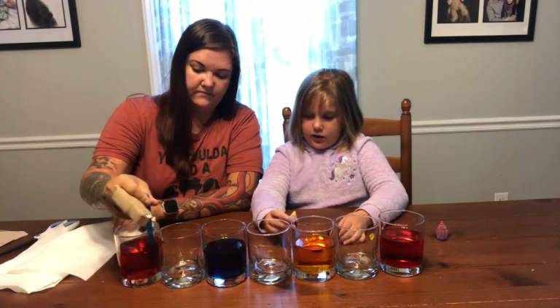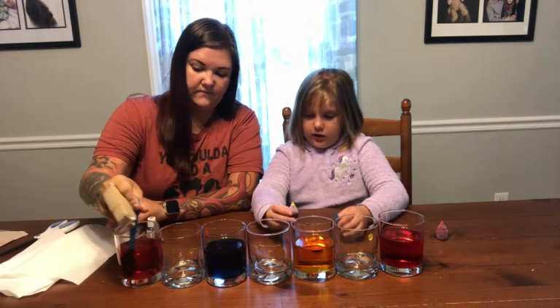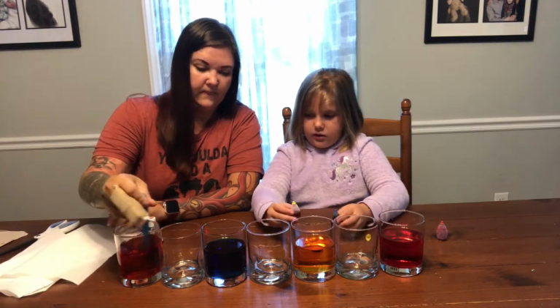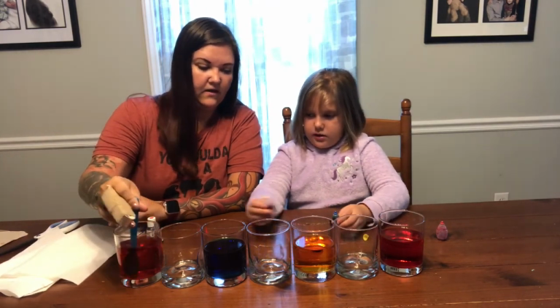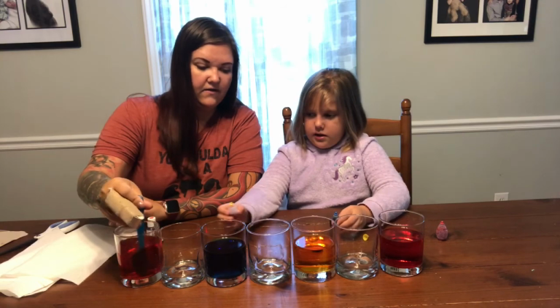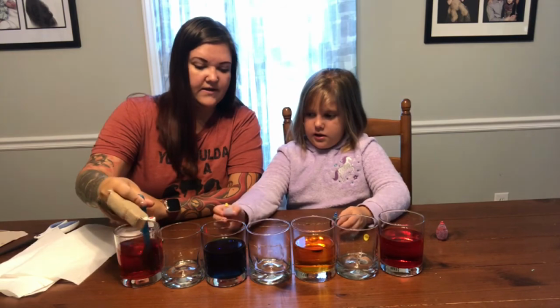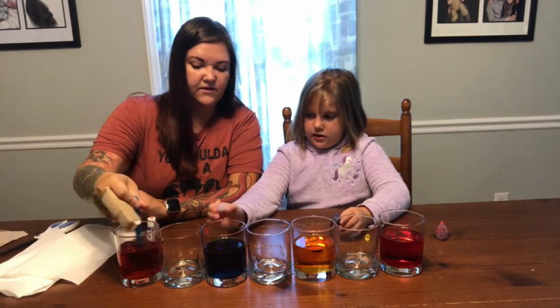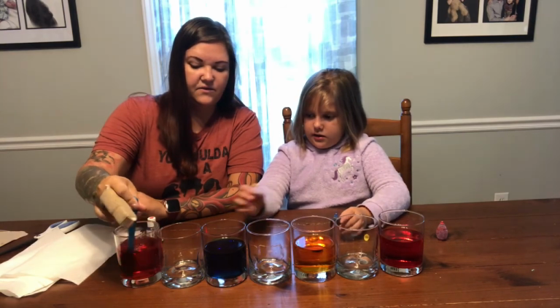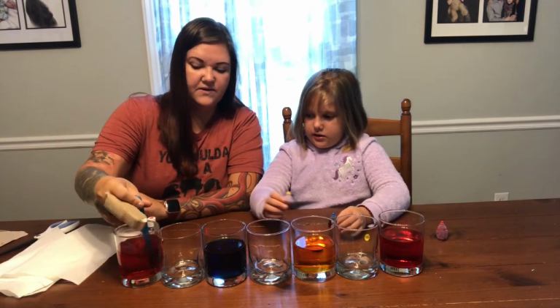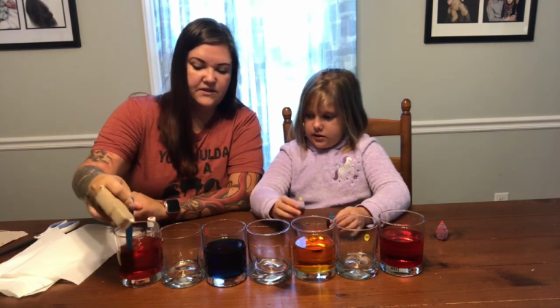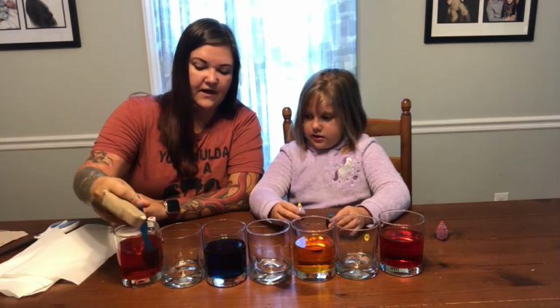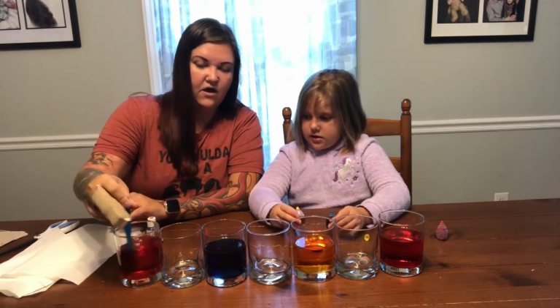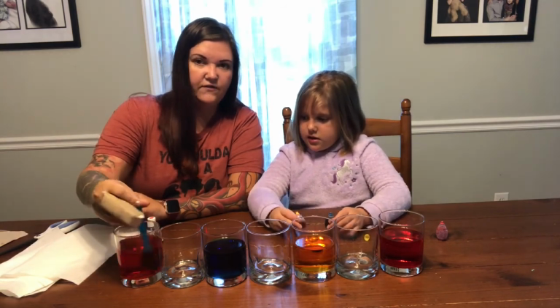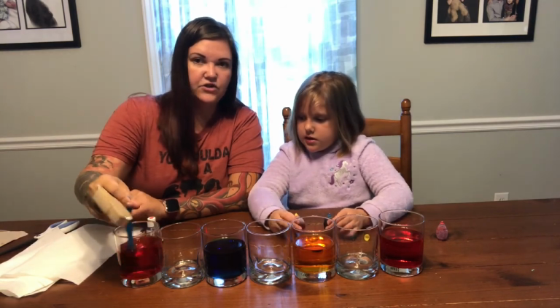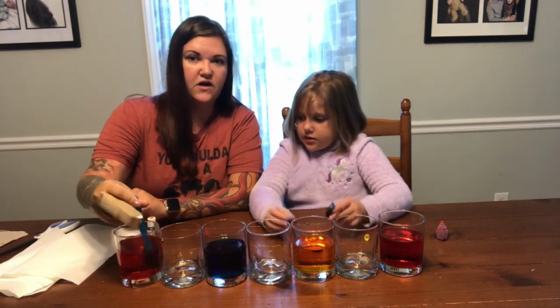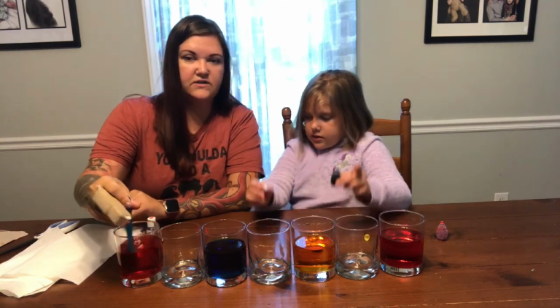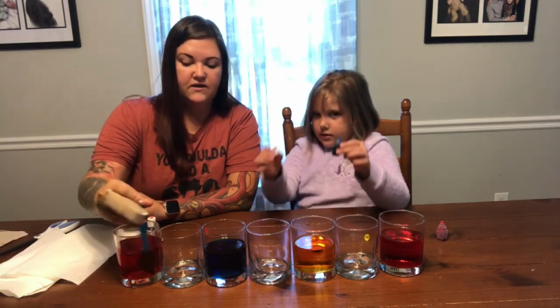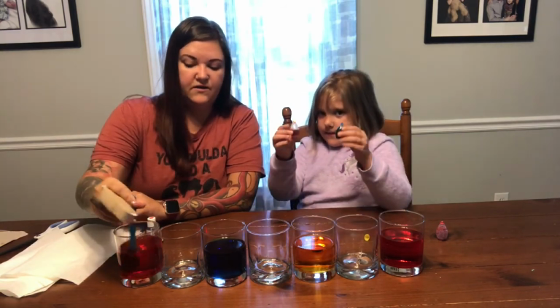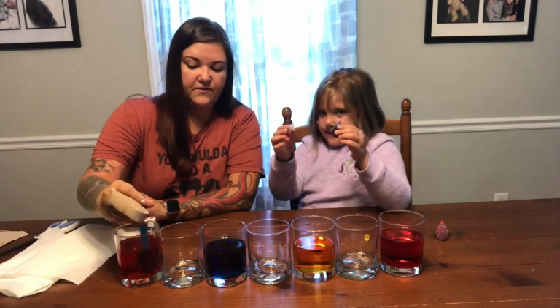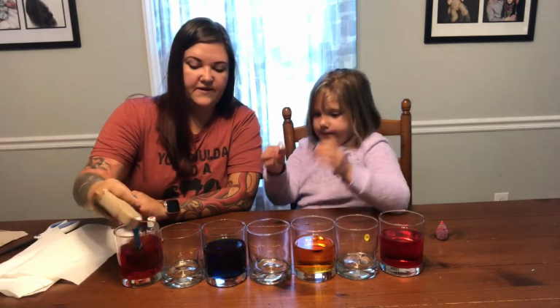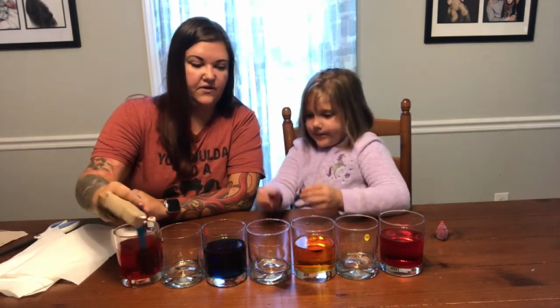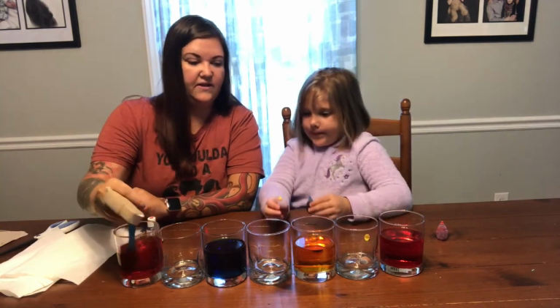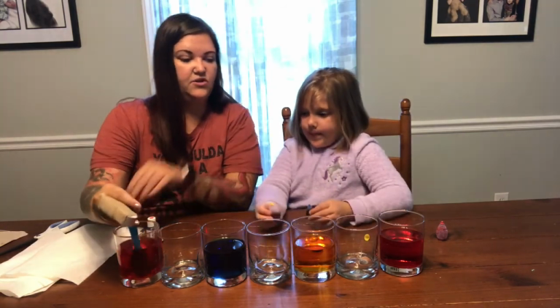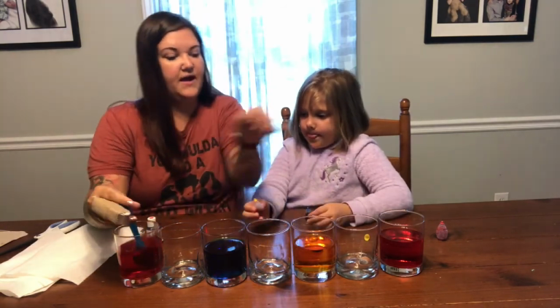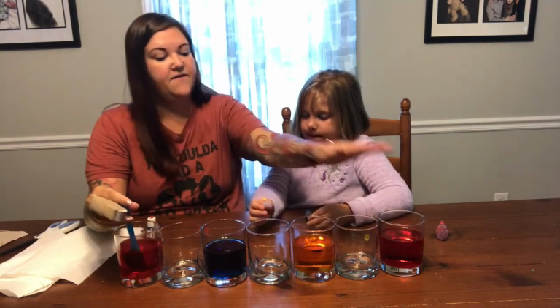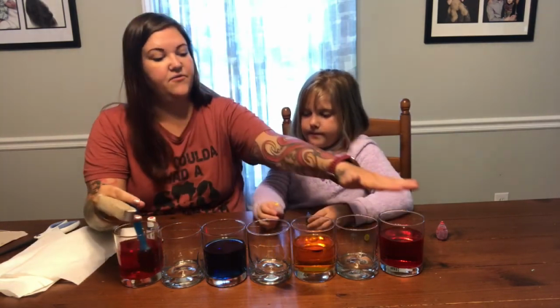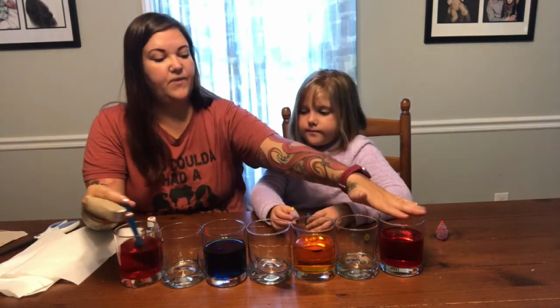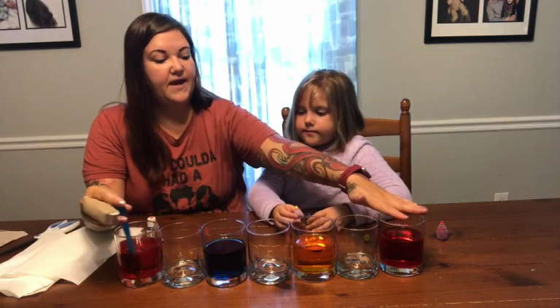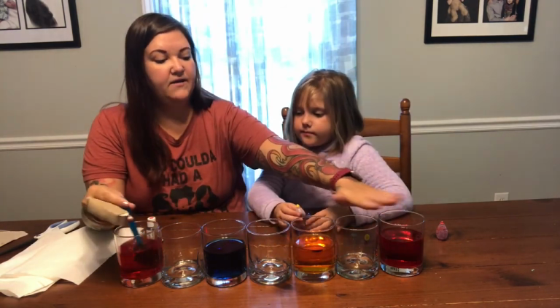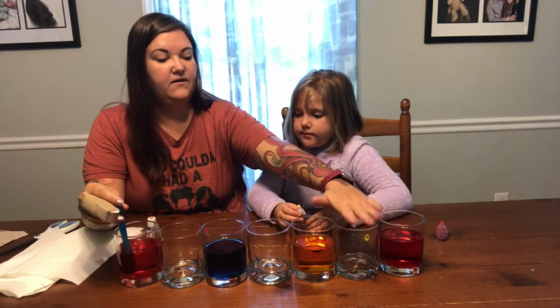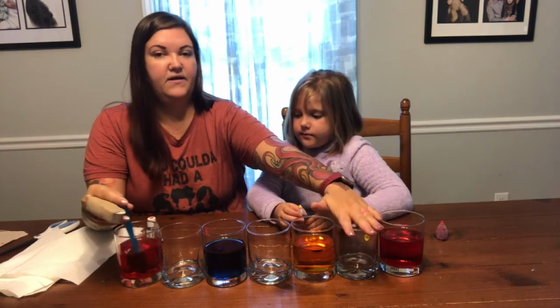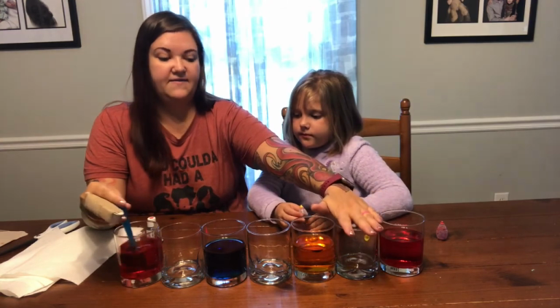So once you get all of your jars with the color in them, you should have: red, nothing, yellow, nothing, blue, nothing, and then red at the end.